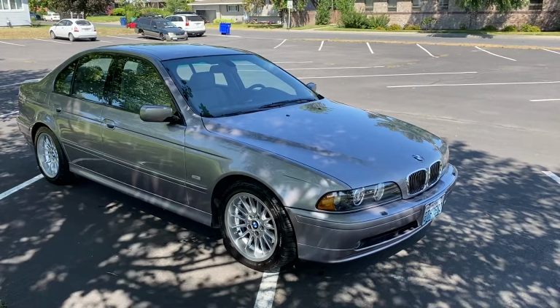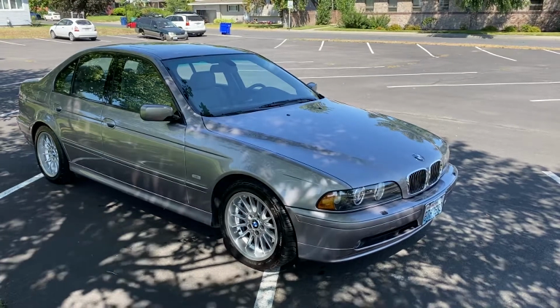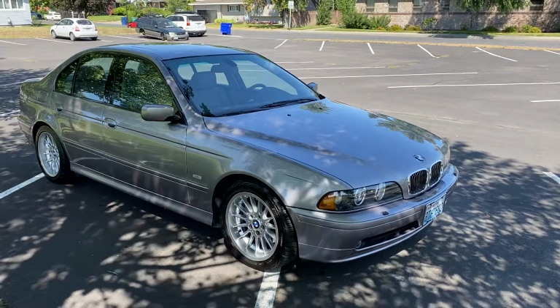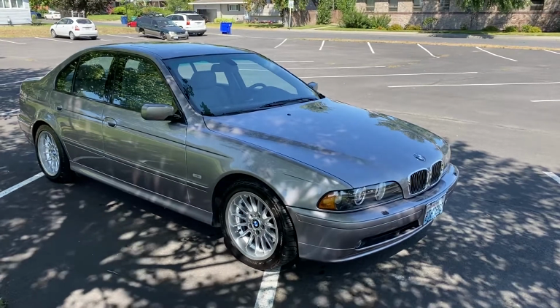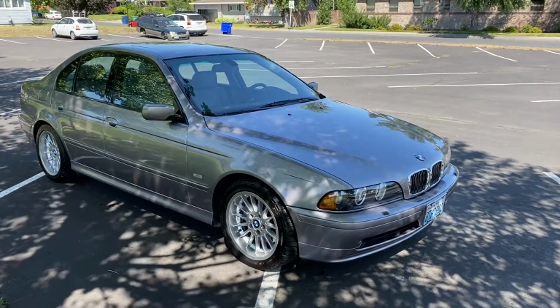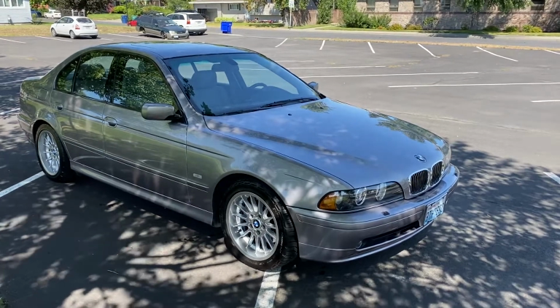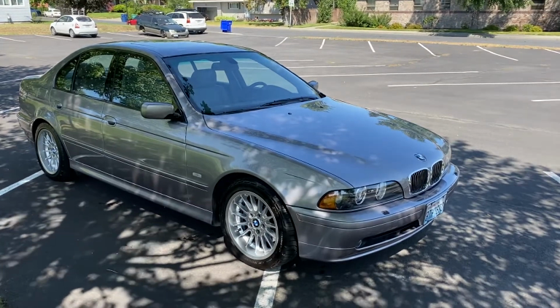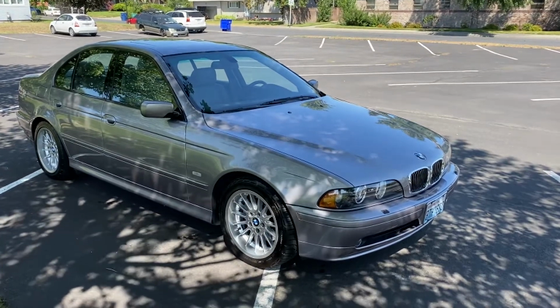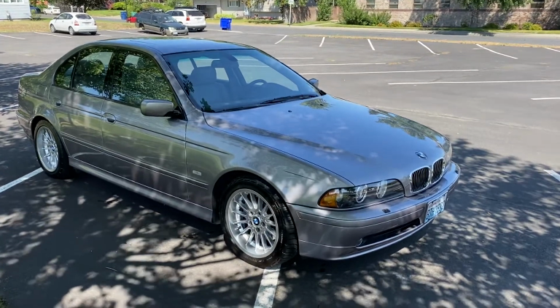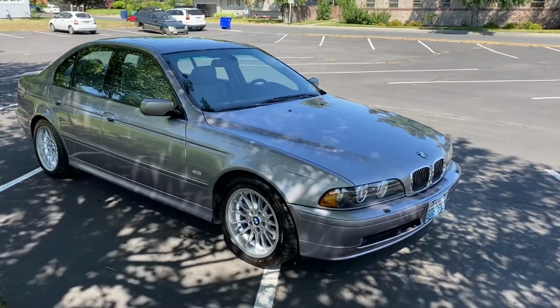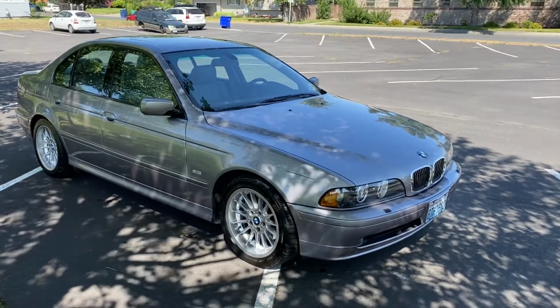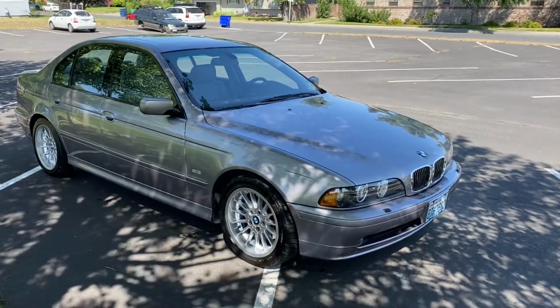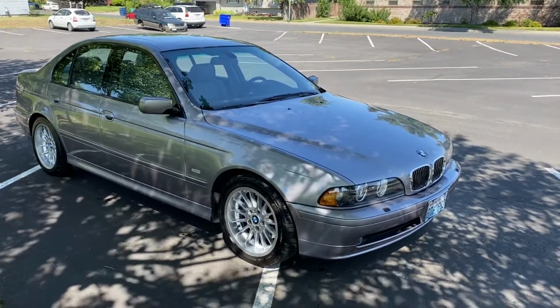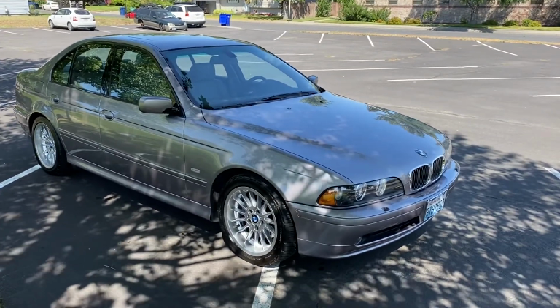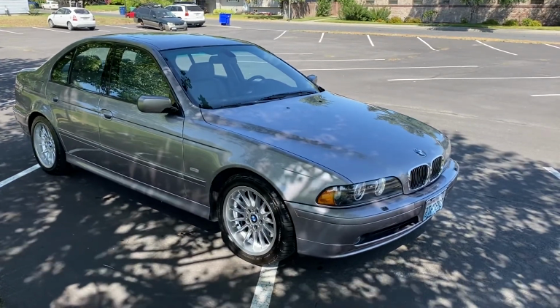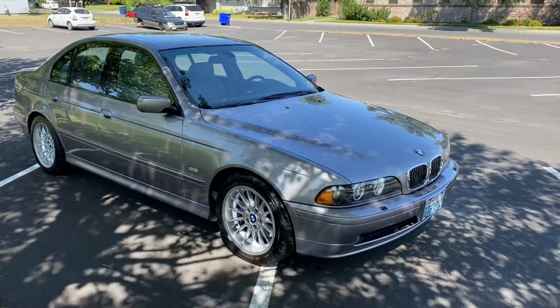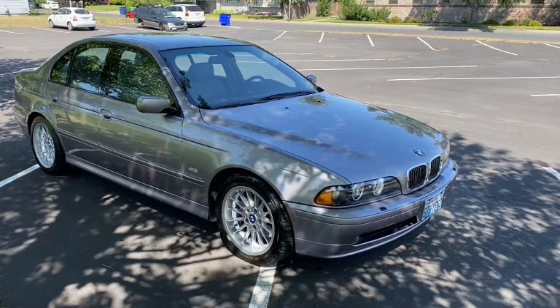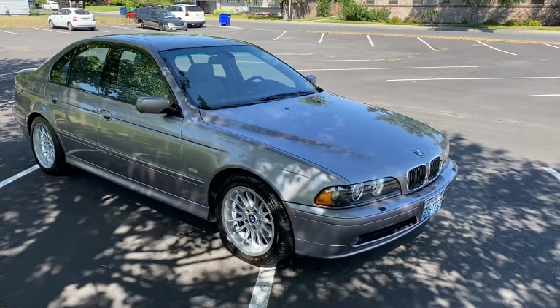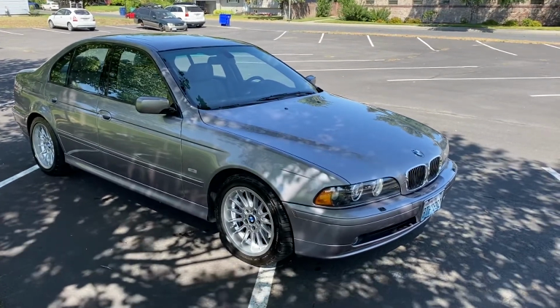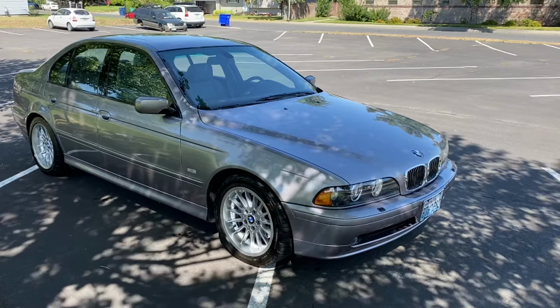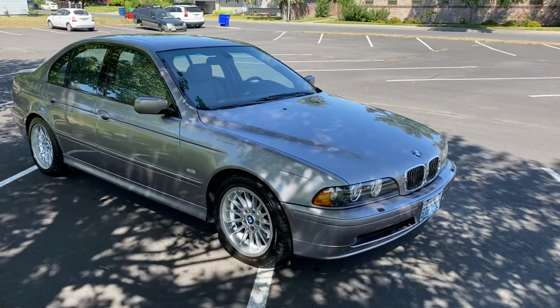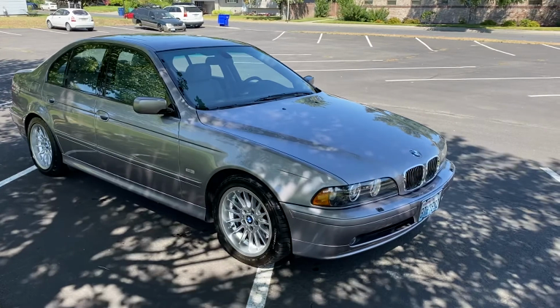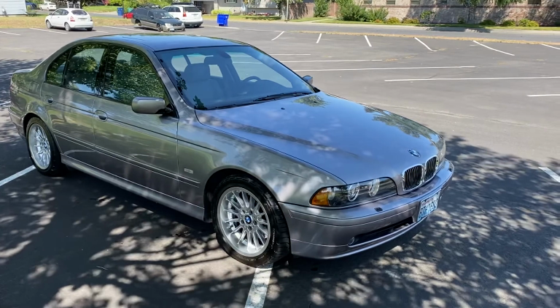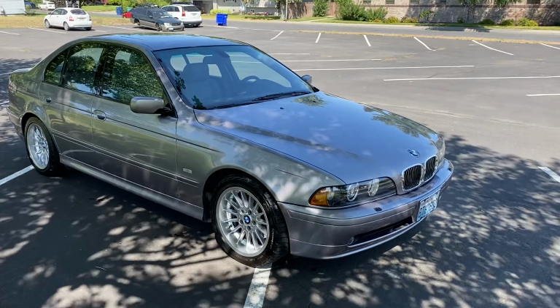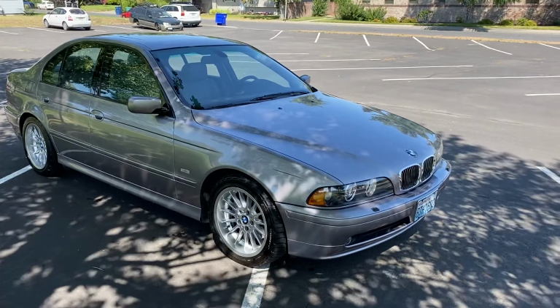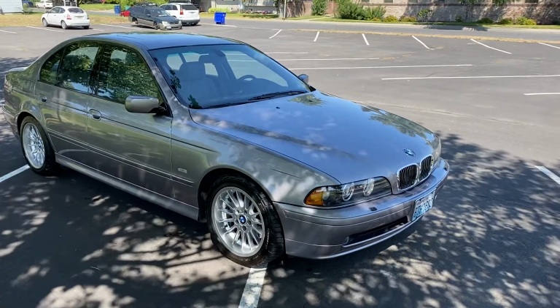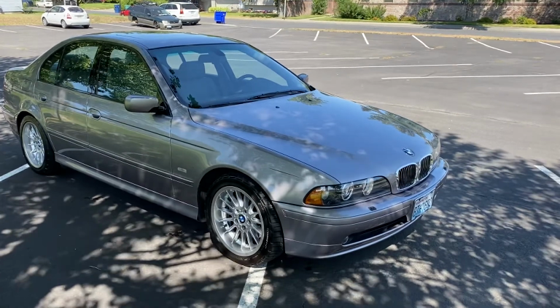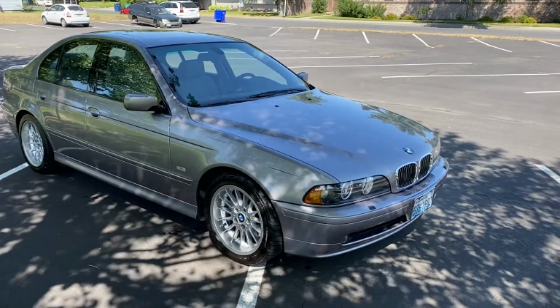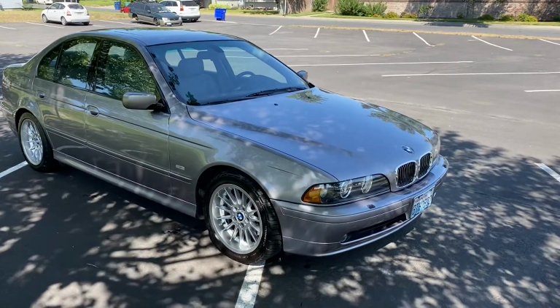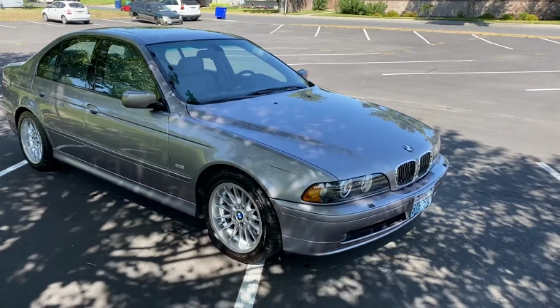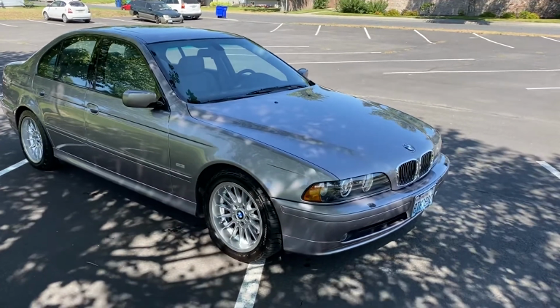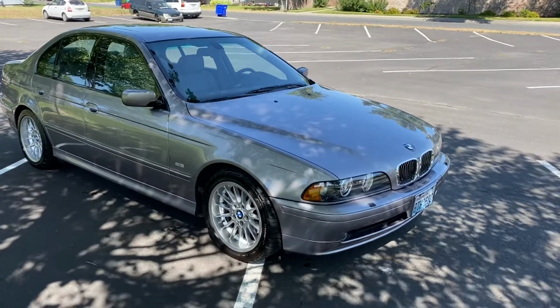Hello, my name is Ryan. This is my 2001 BMW 540. I just wanted to do a quick little walk-around video.